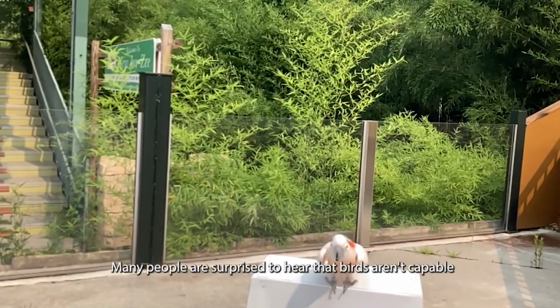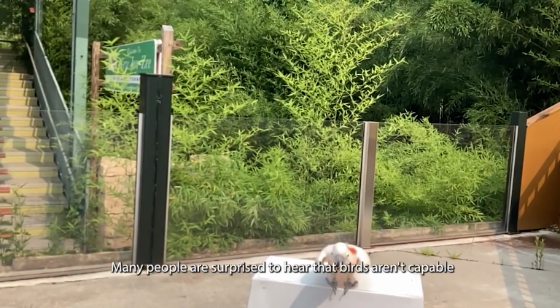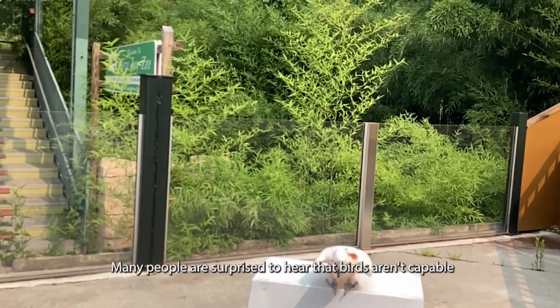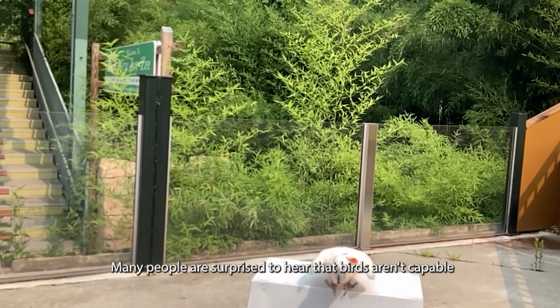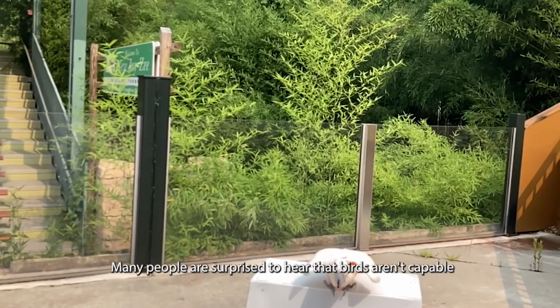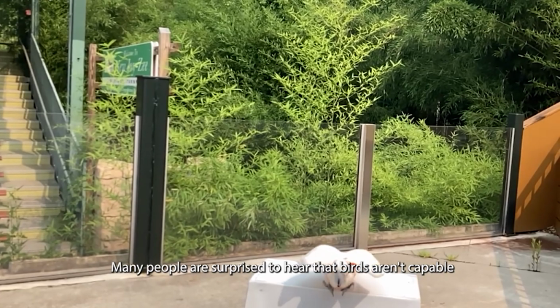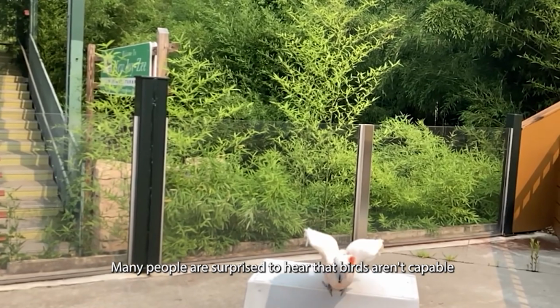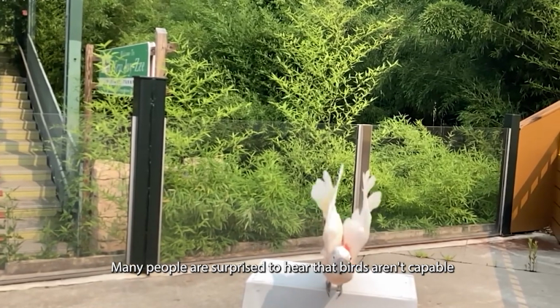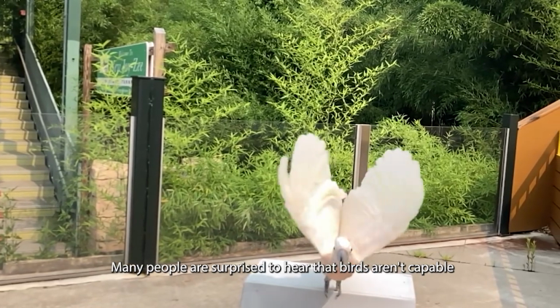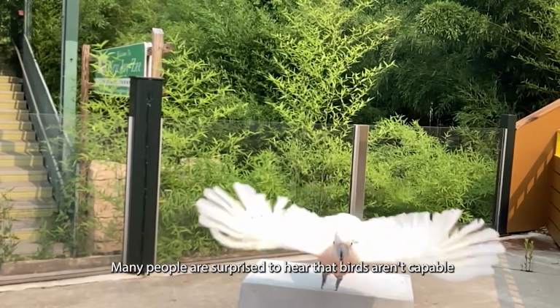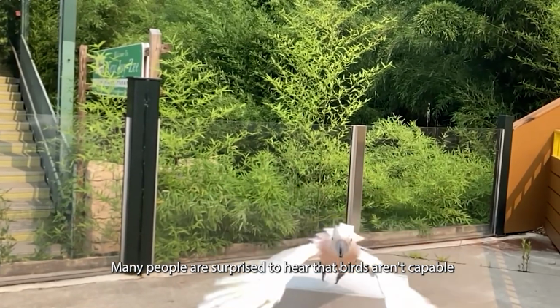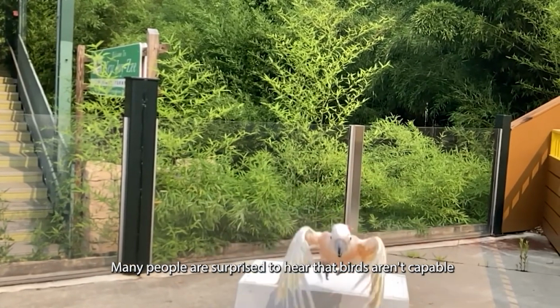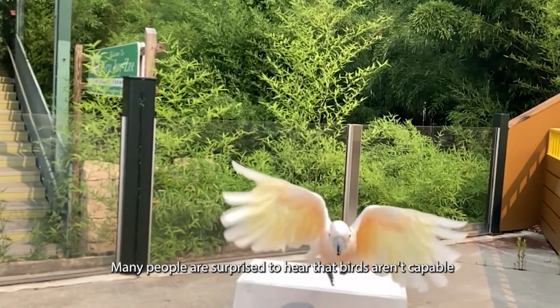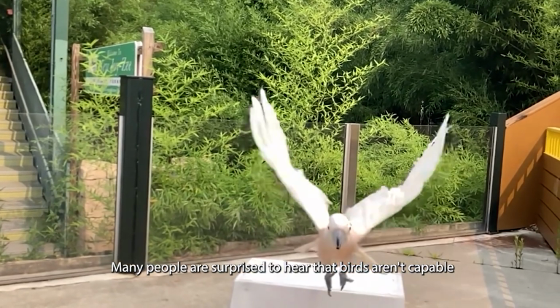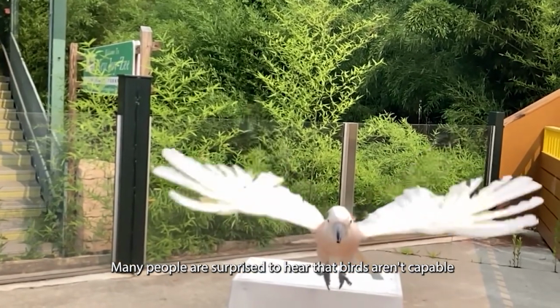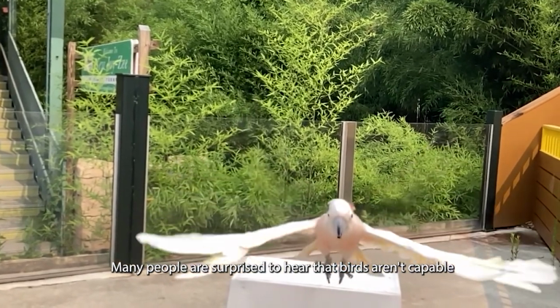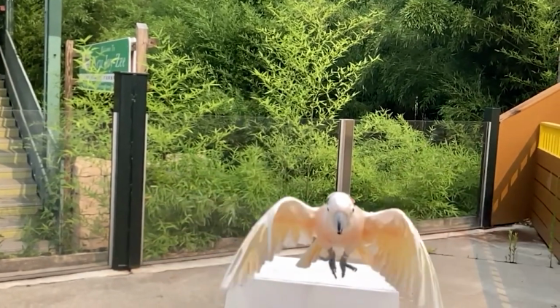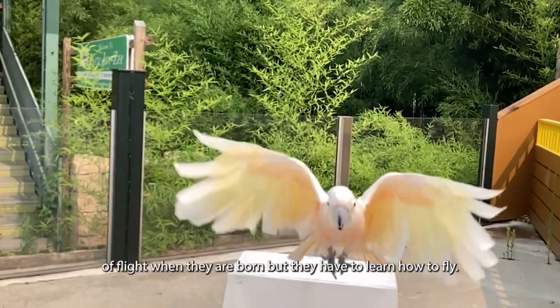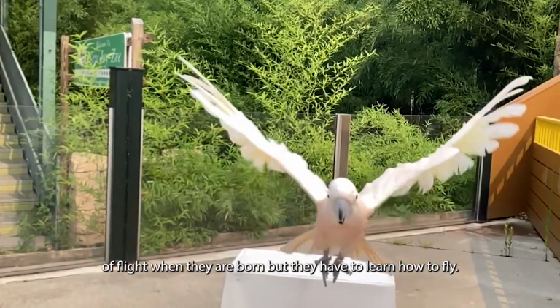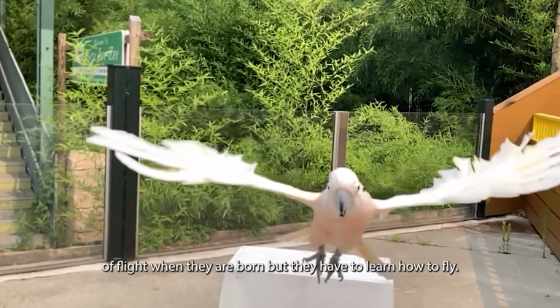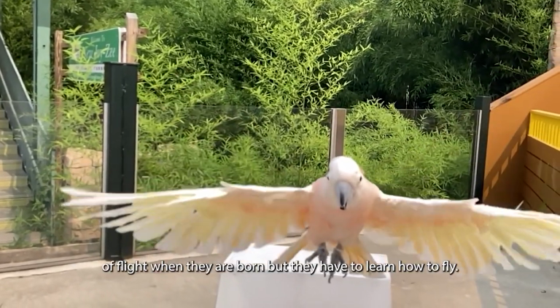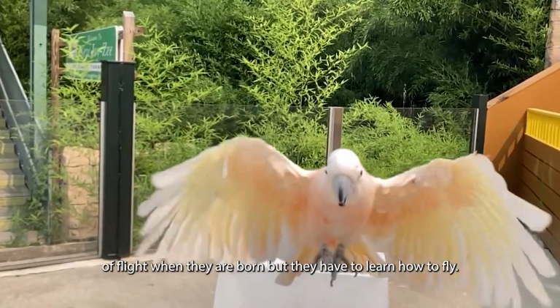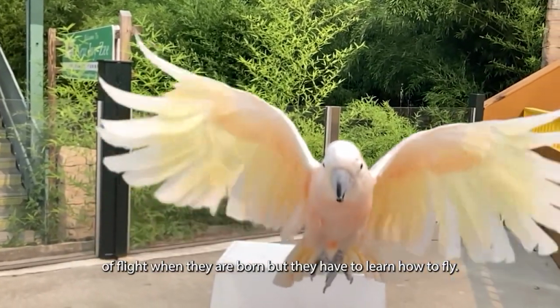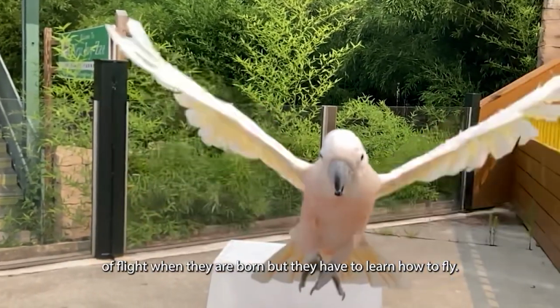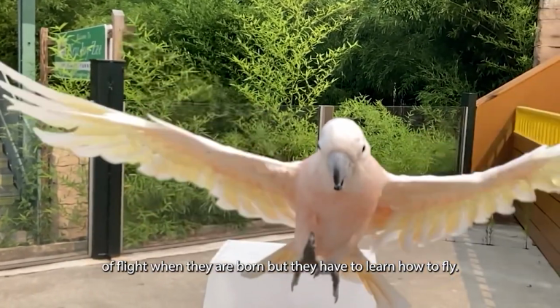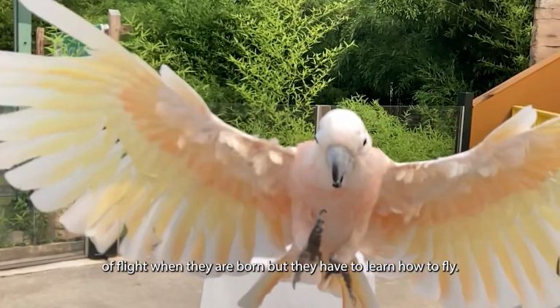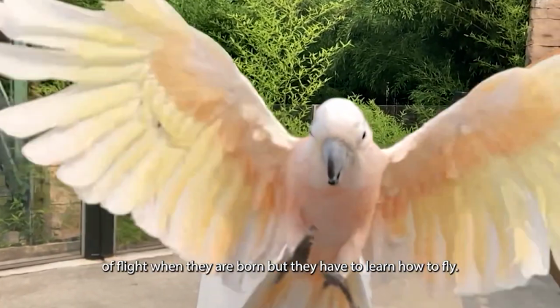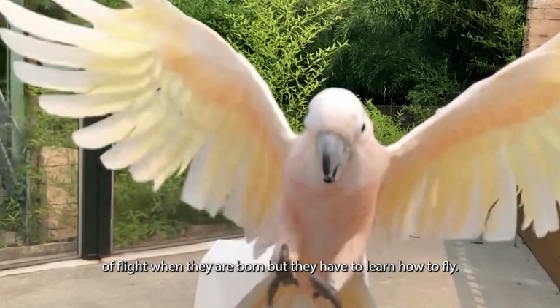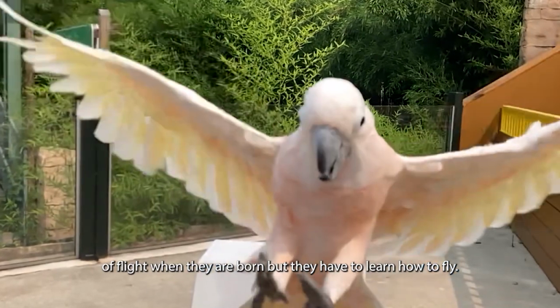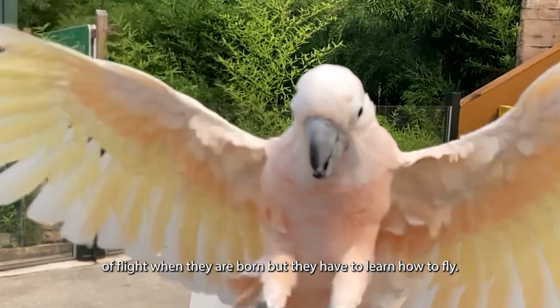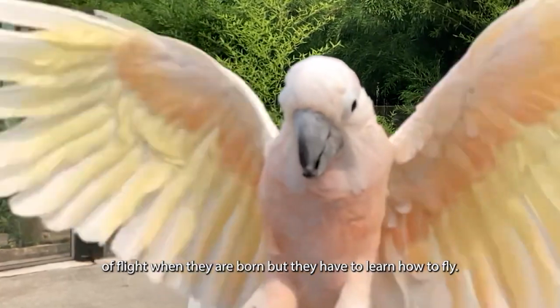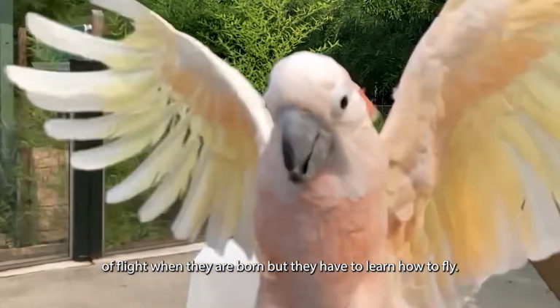Many people are surprised to hear that birds aren't capable of flight when they're born — they have to learn how to fly.